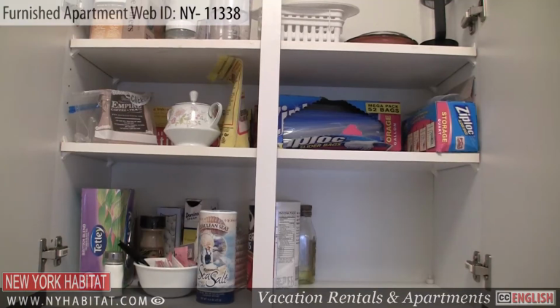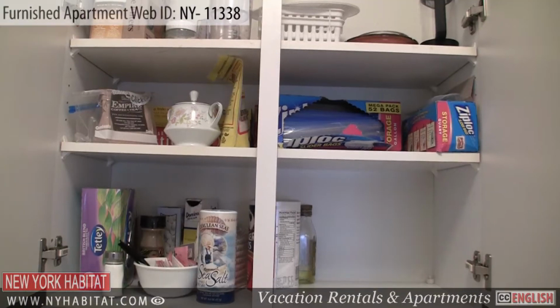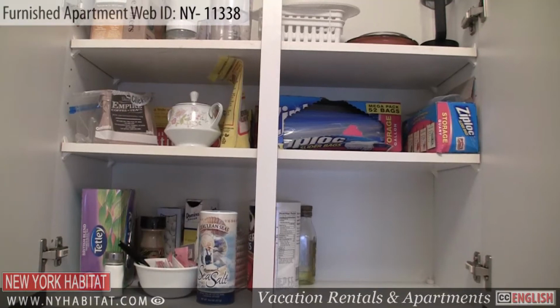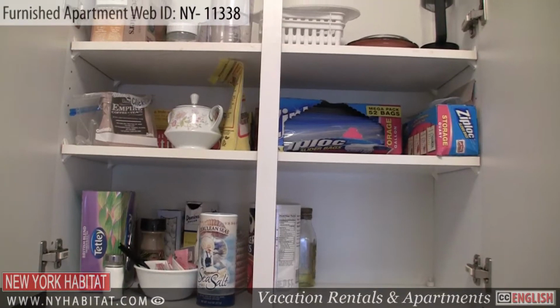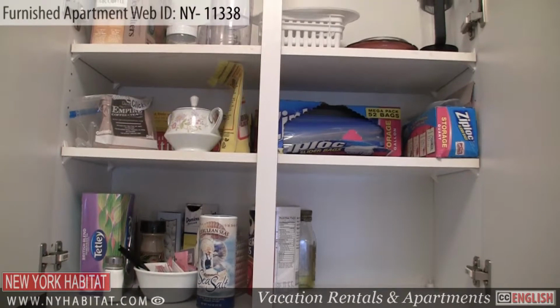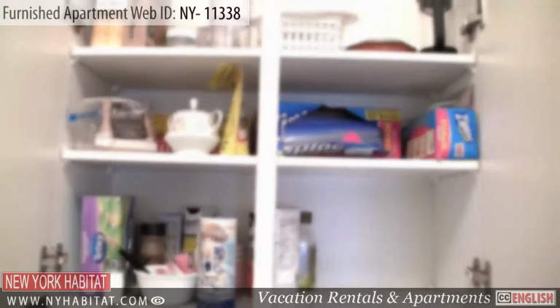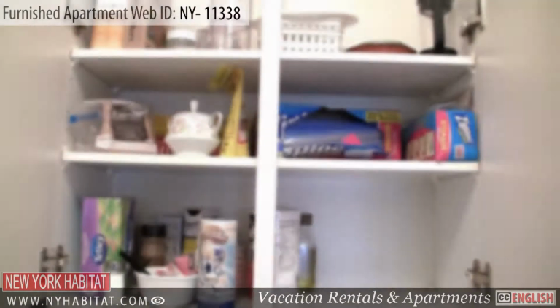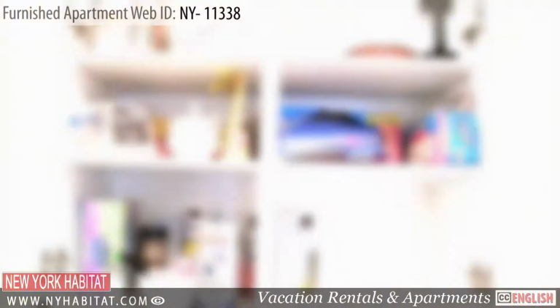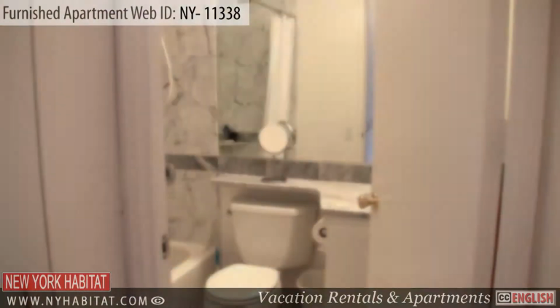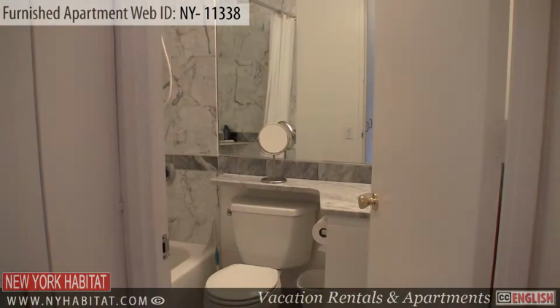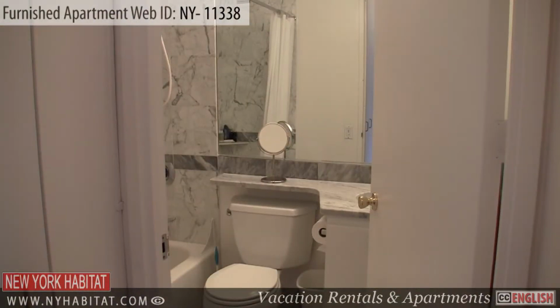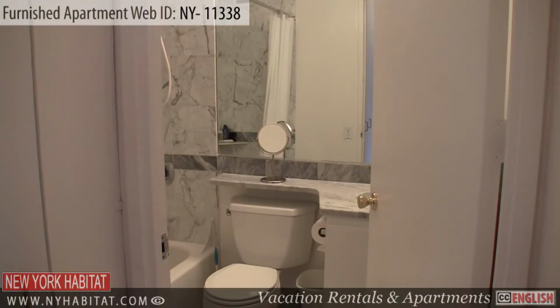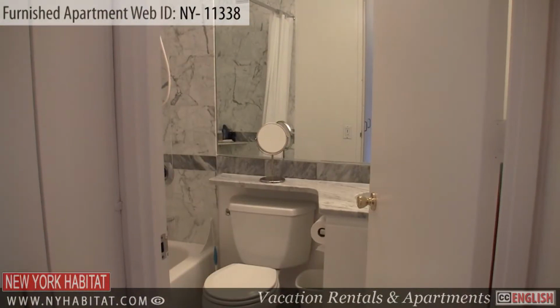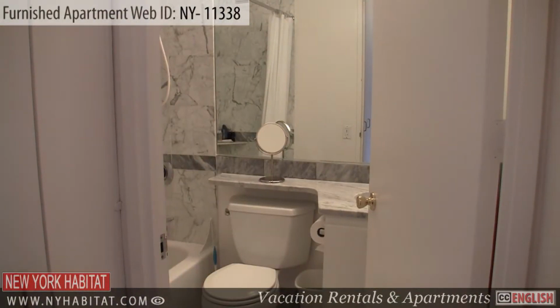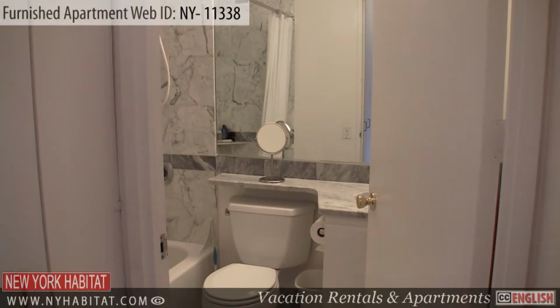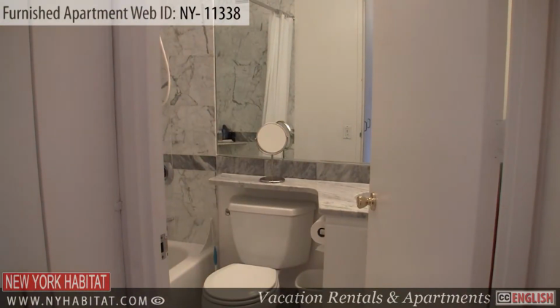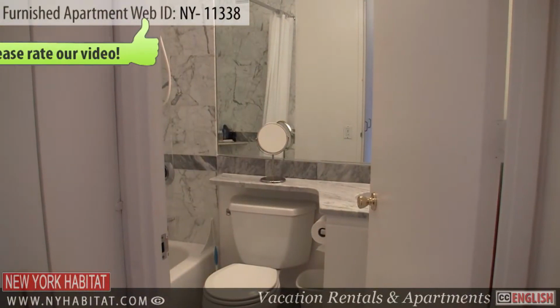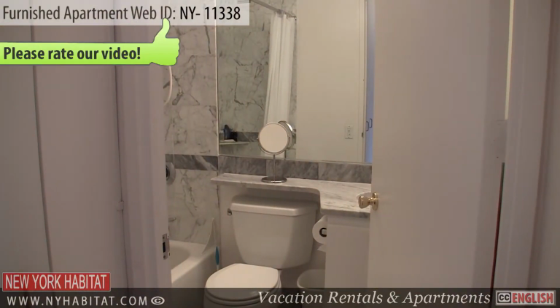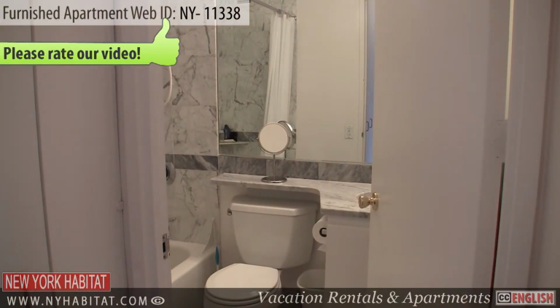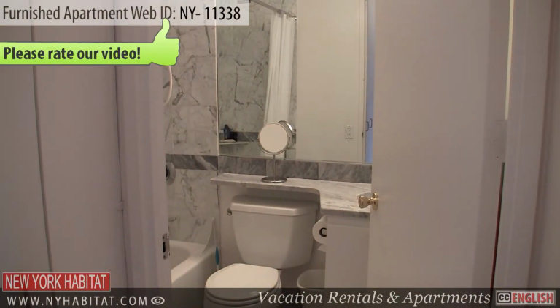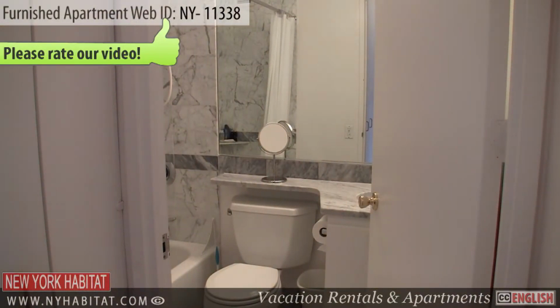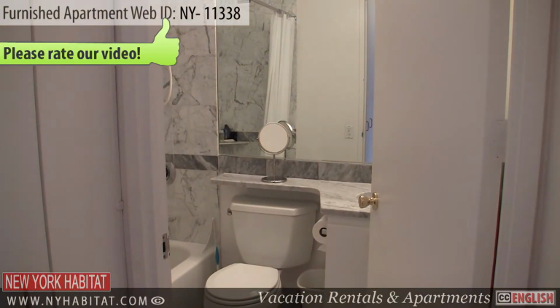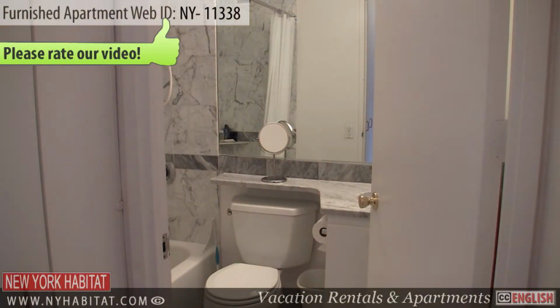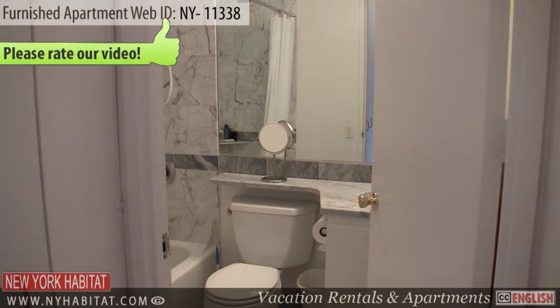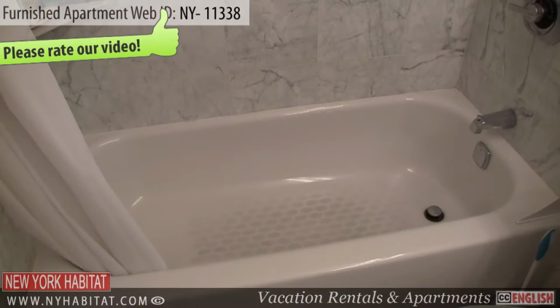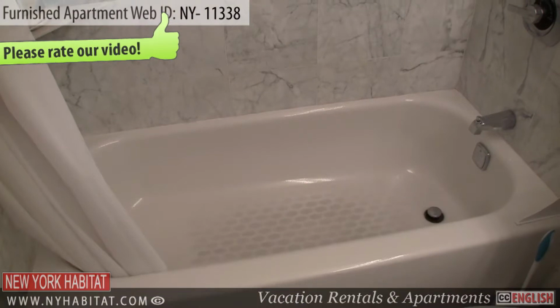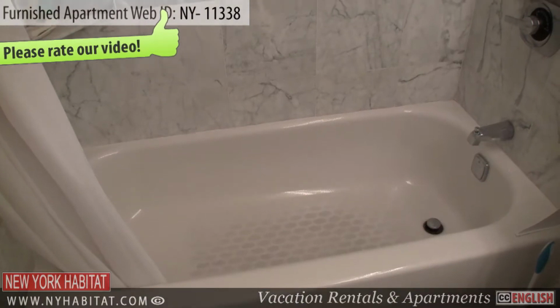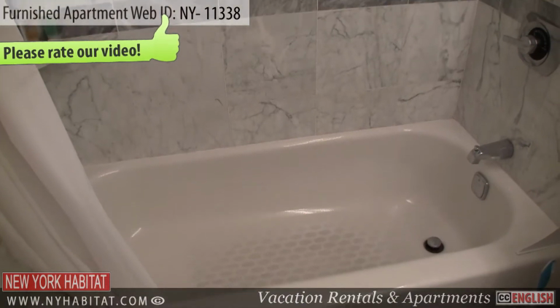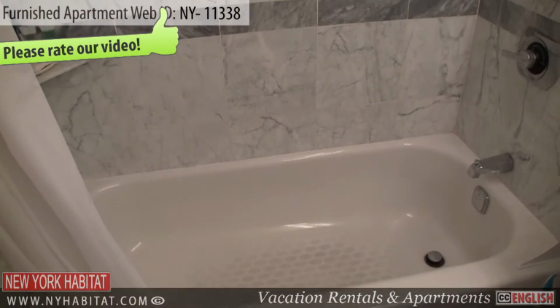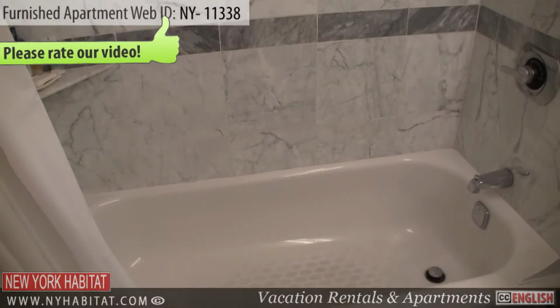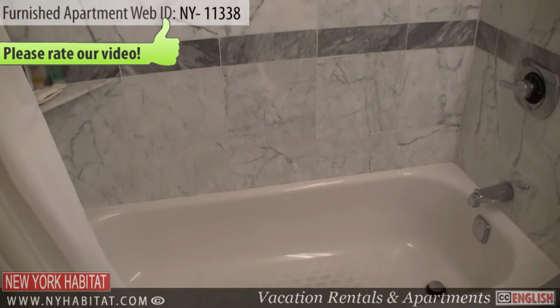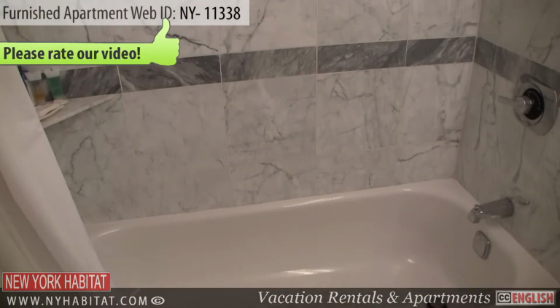Across from the kitchen is a hallway that leads to the bathroom. This marble tiled bathroom is equipped with a shower.